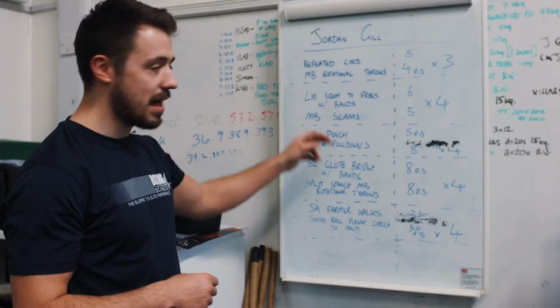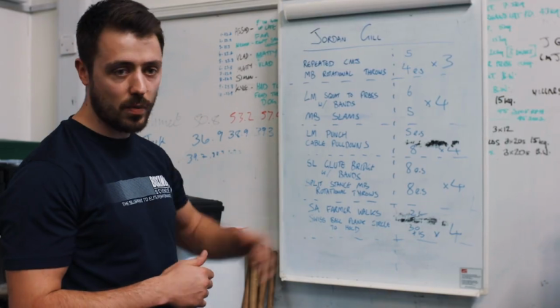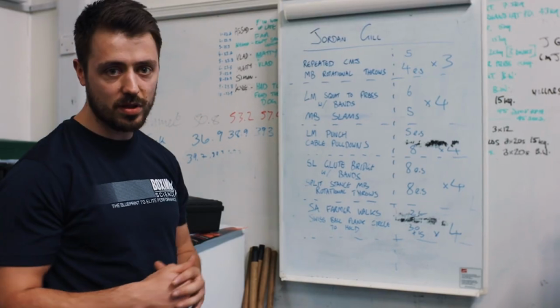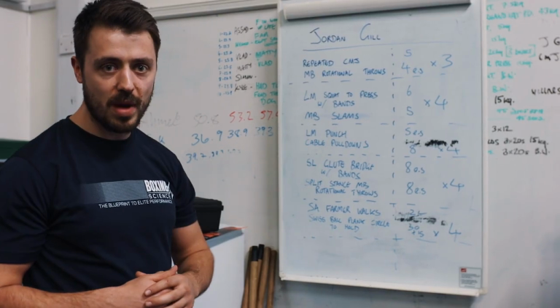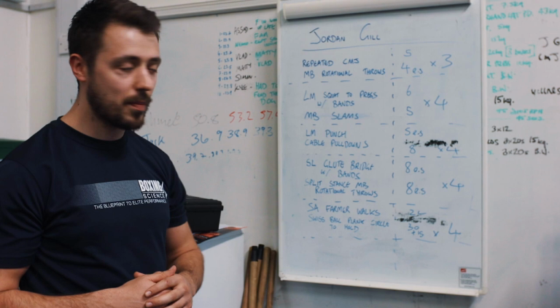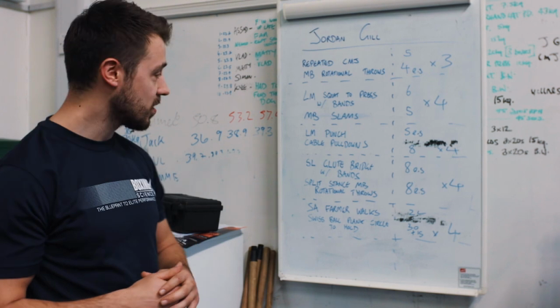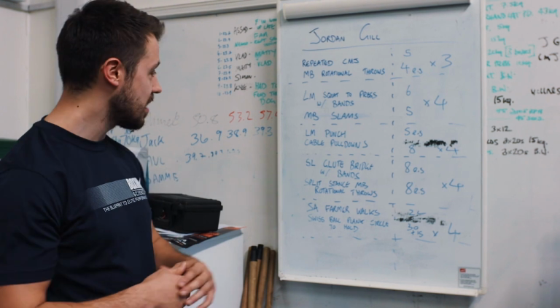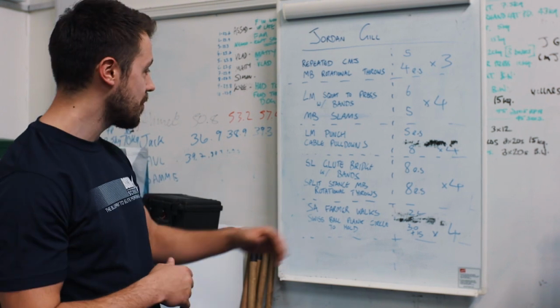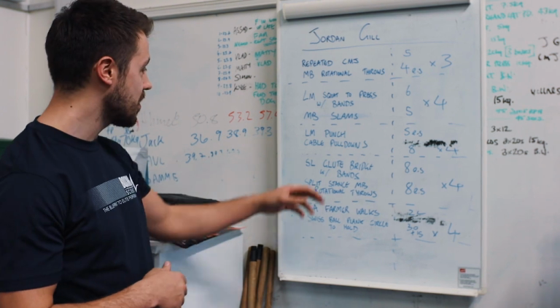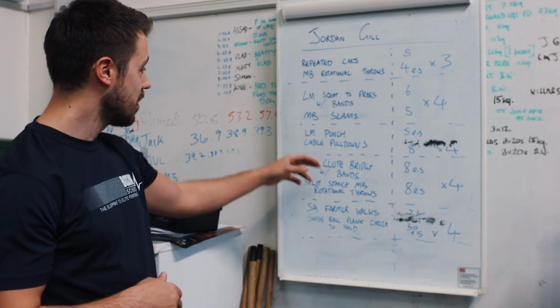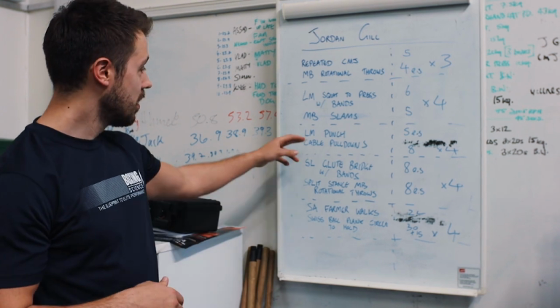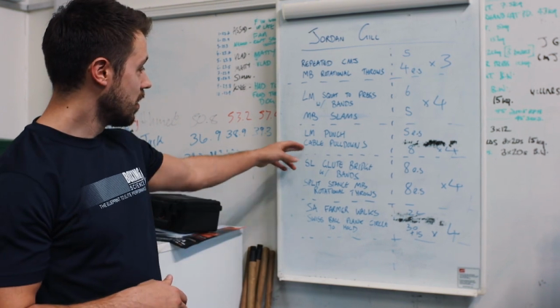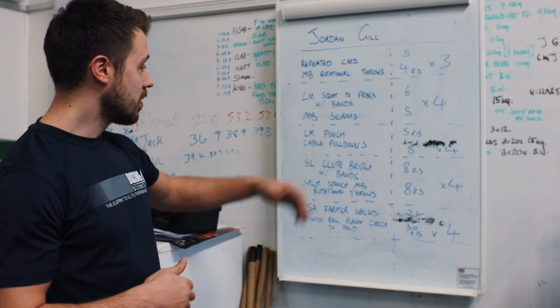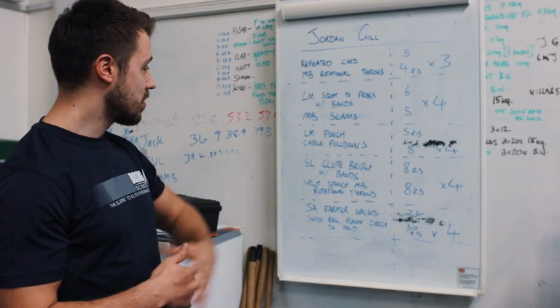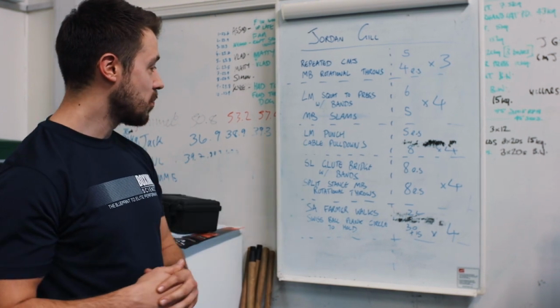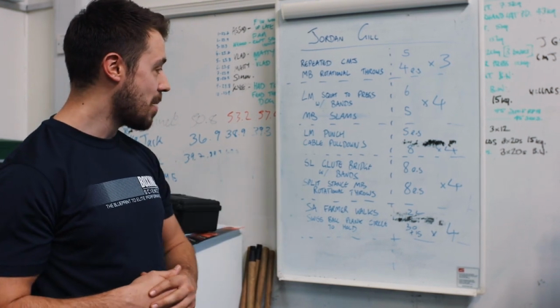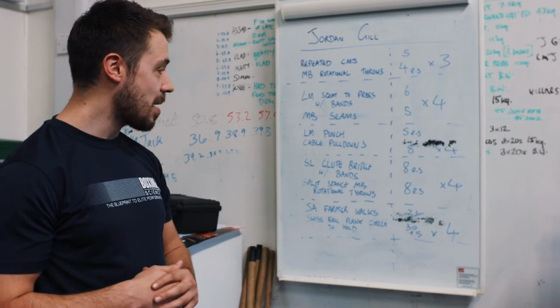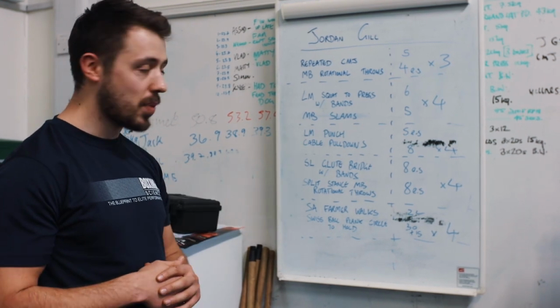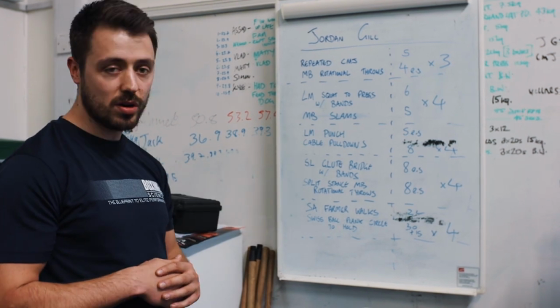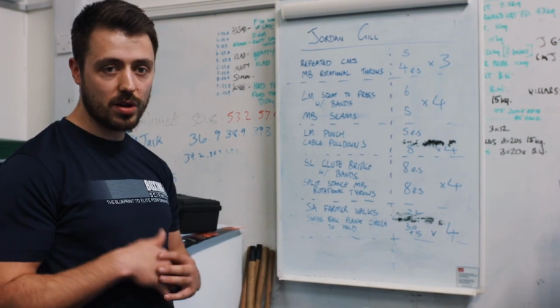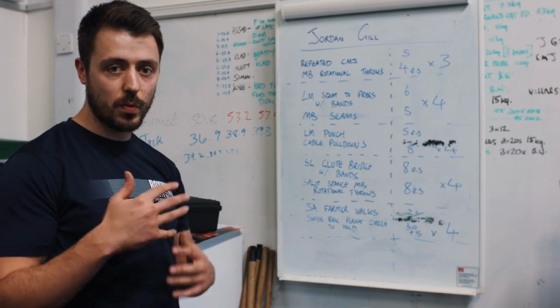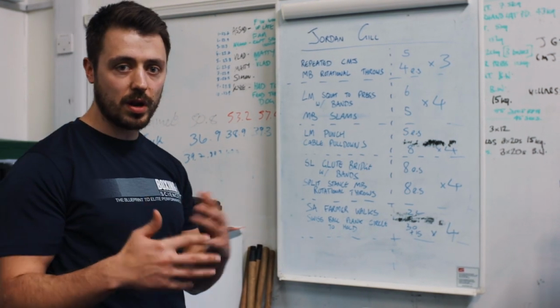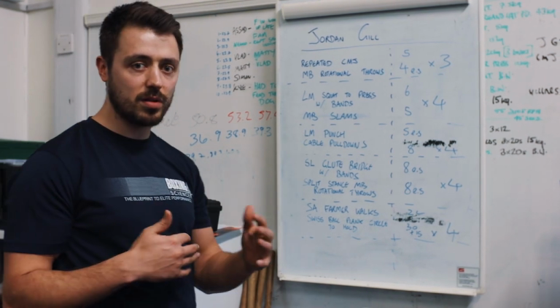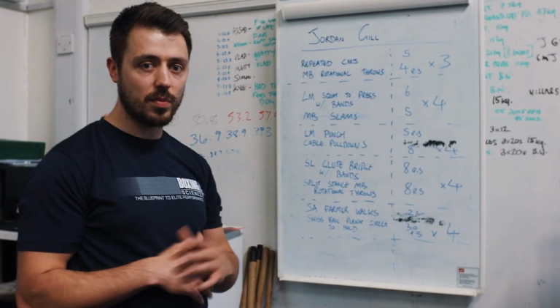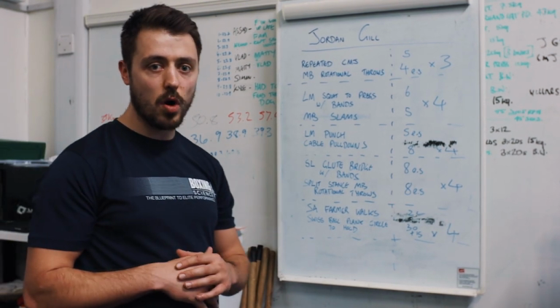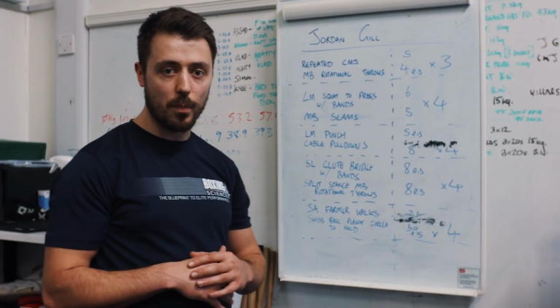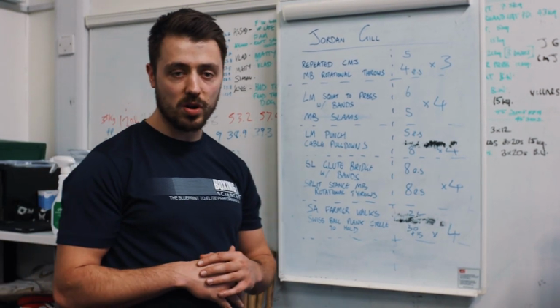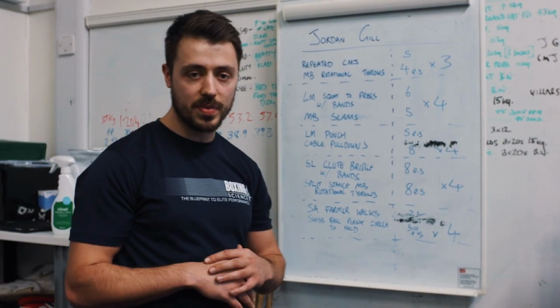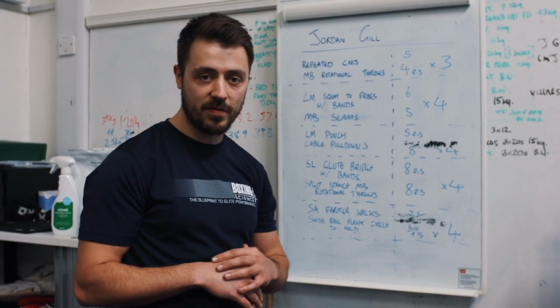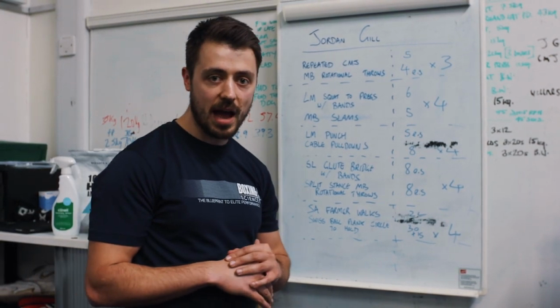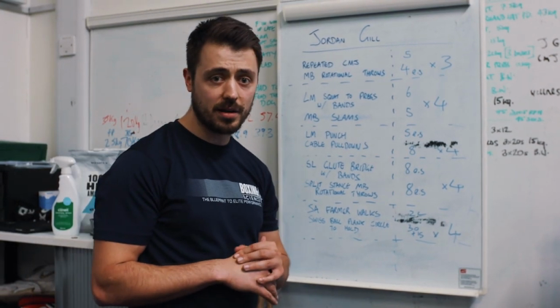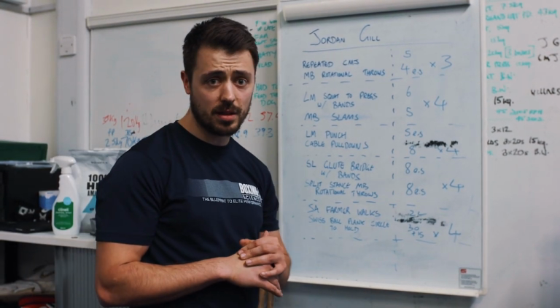We'll pair that up with some med ball slams and then do some landmine punches, so we're working on some more punch-specific actions.